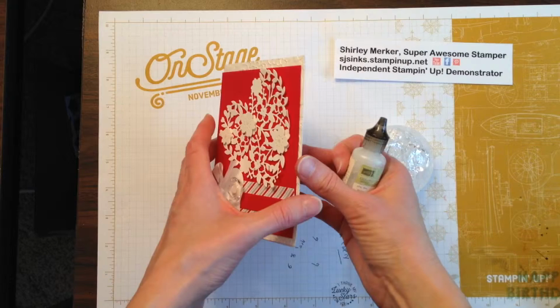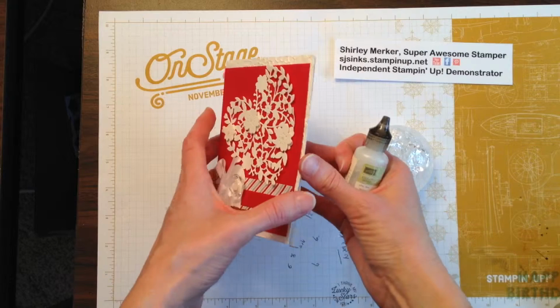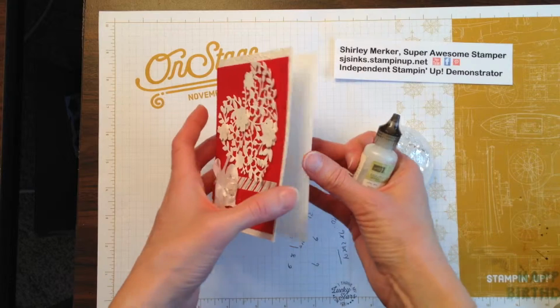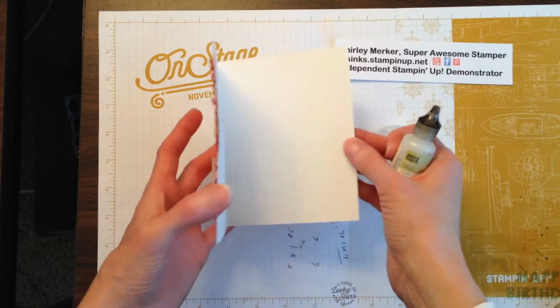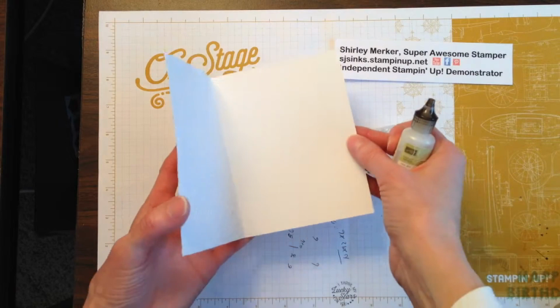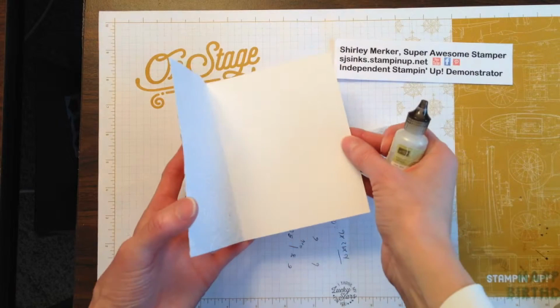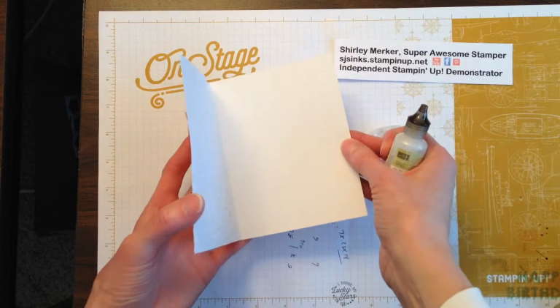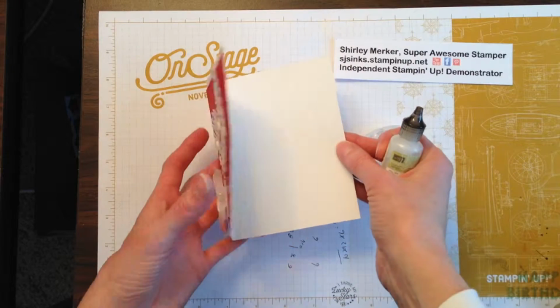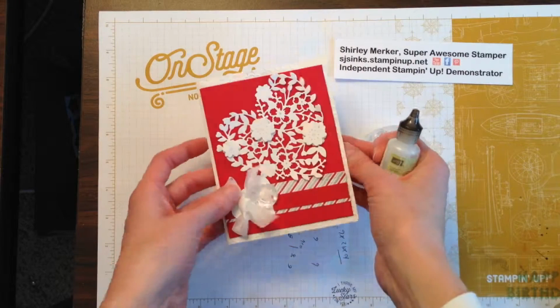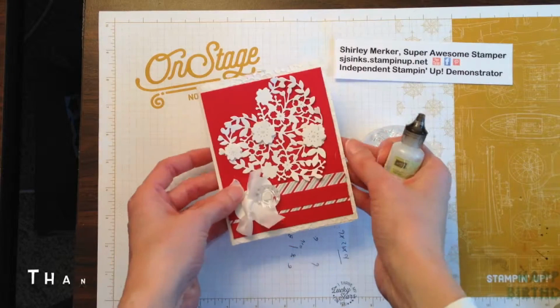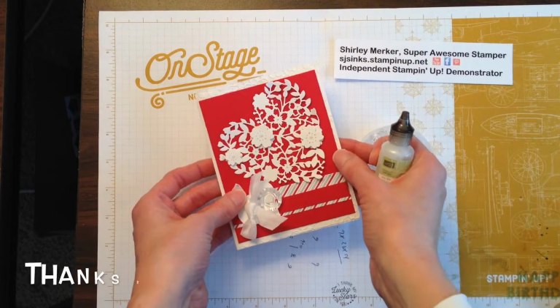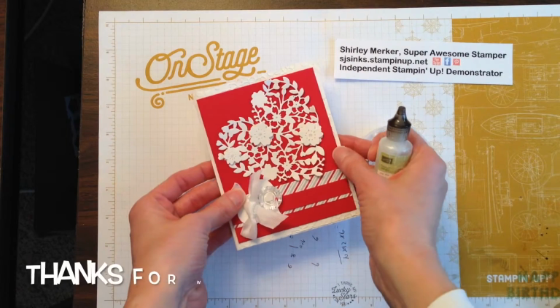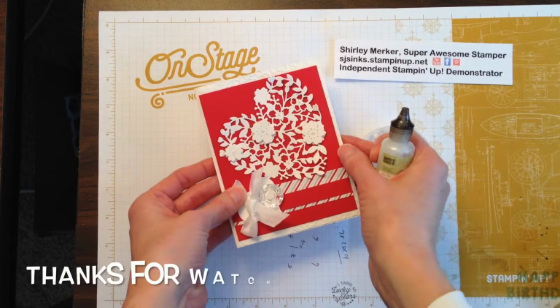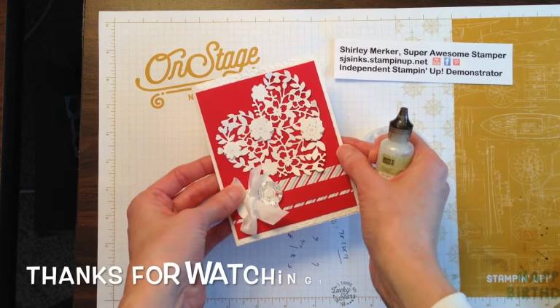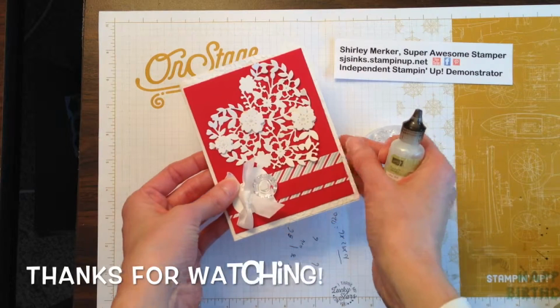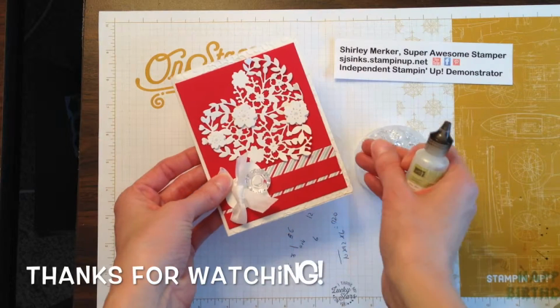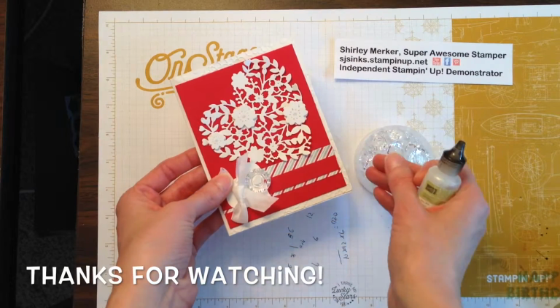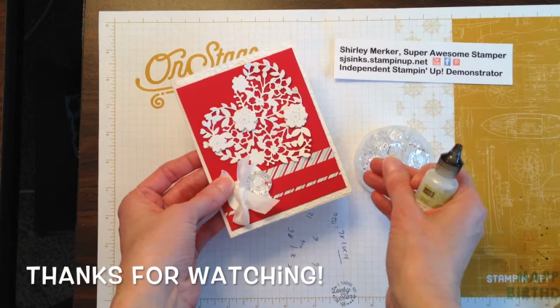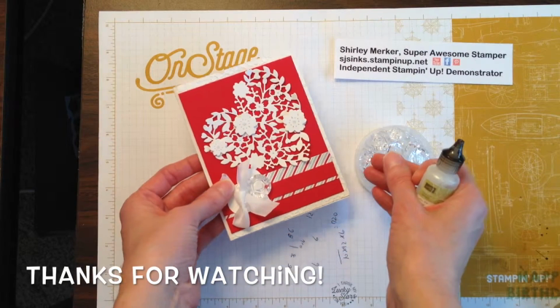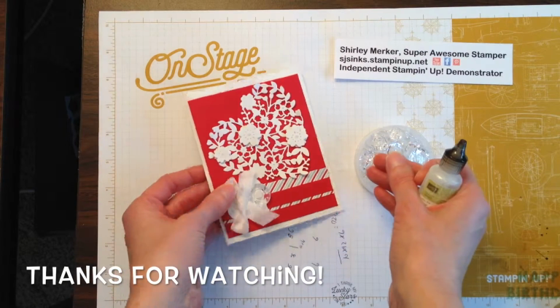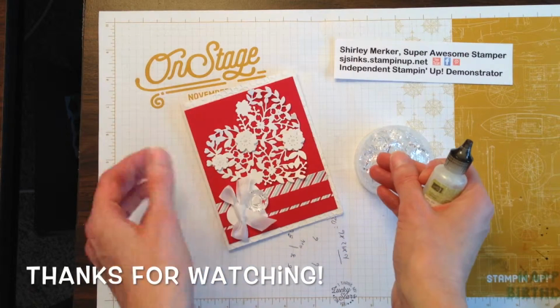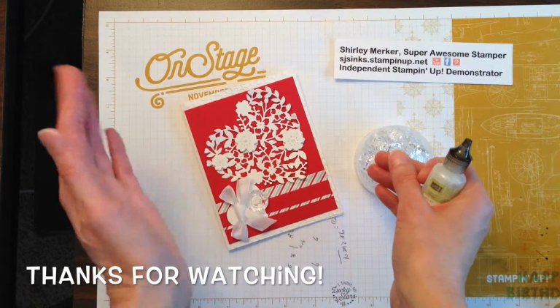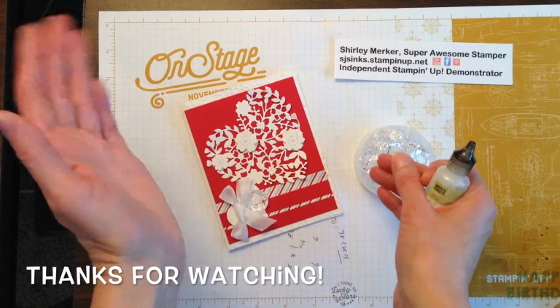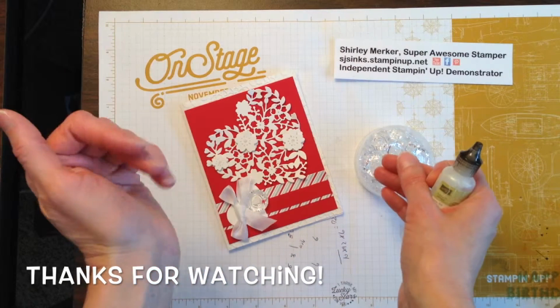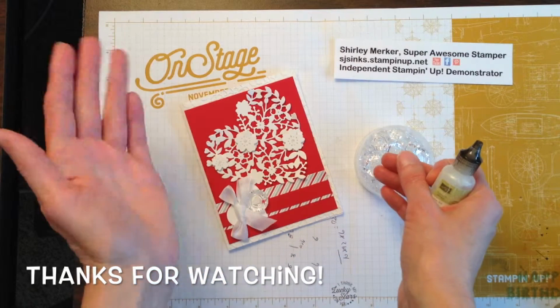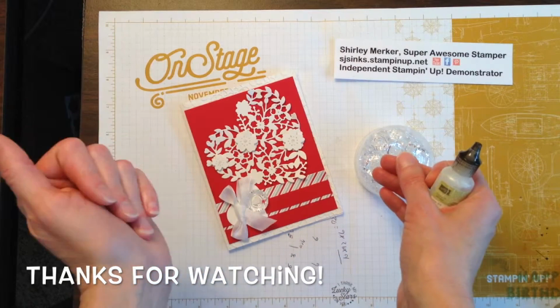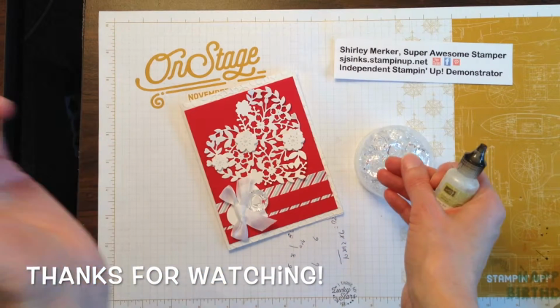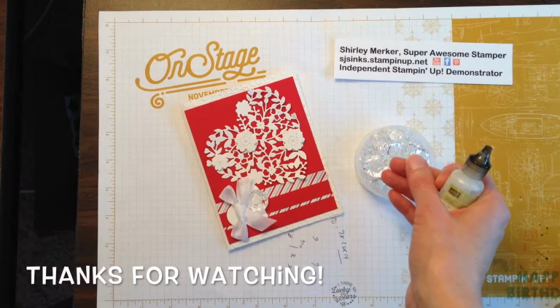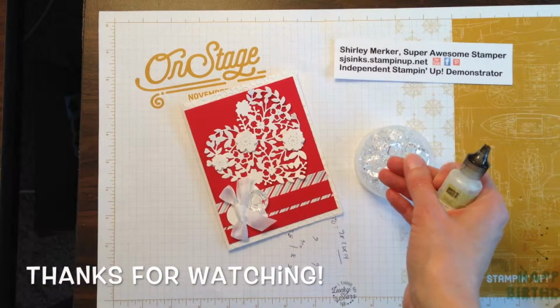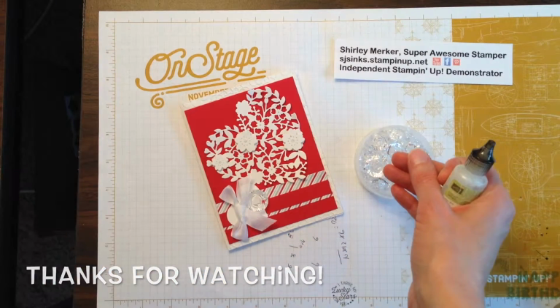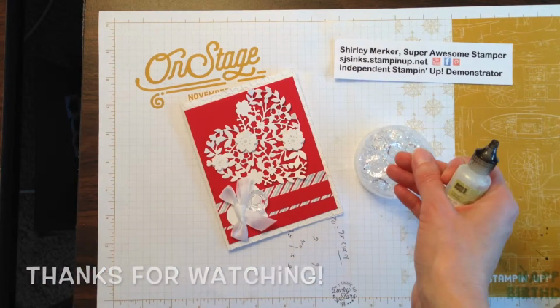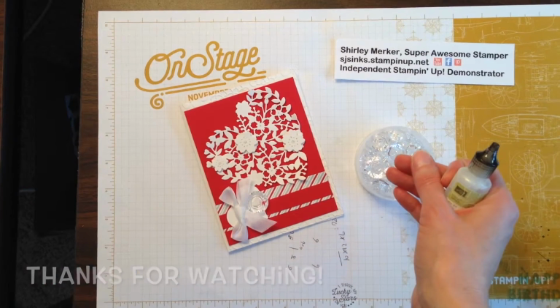So thanks for watching. This is Super Awesome Stamper Shirley. Bye!